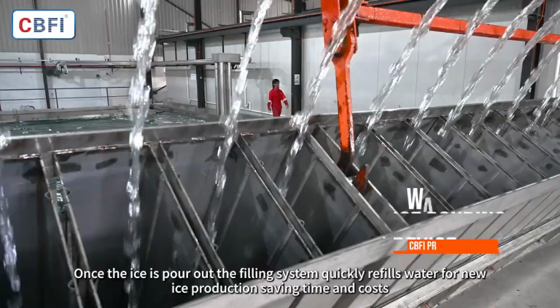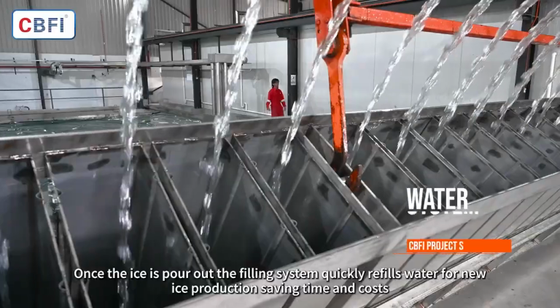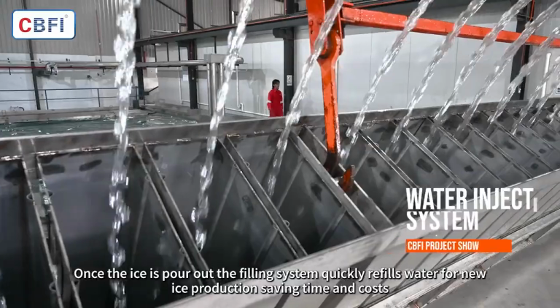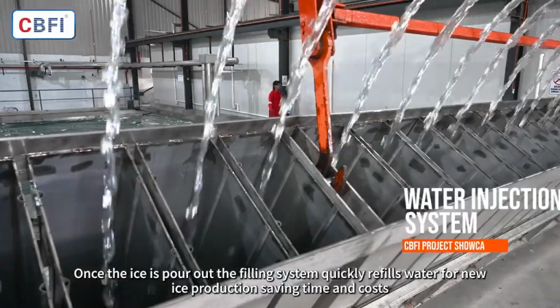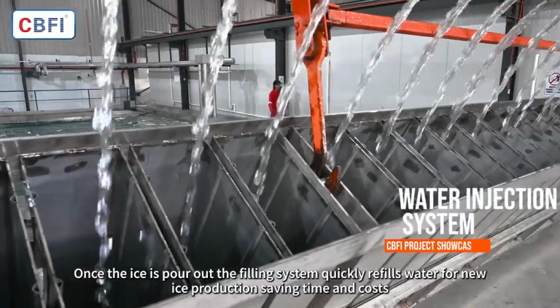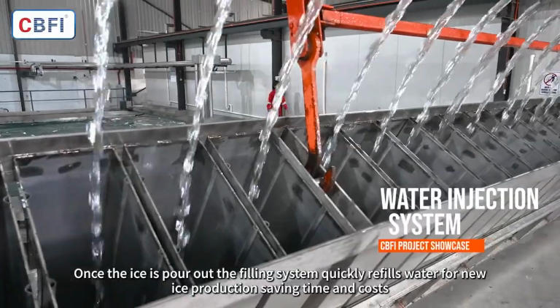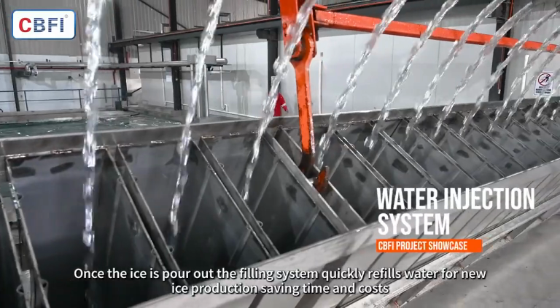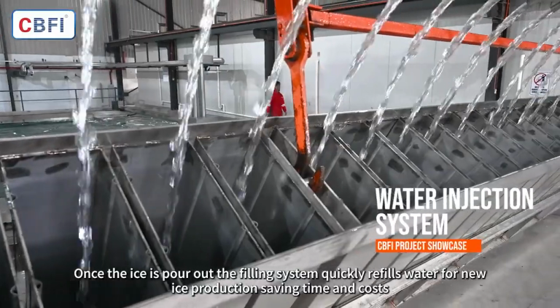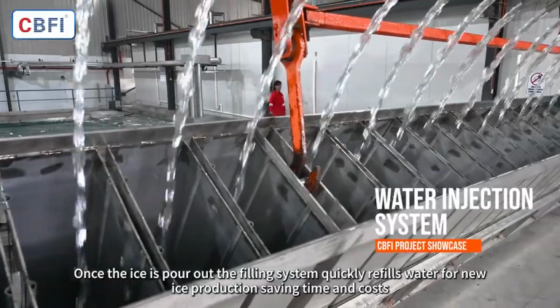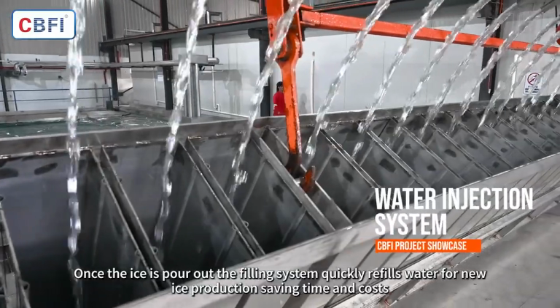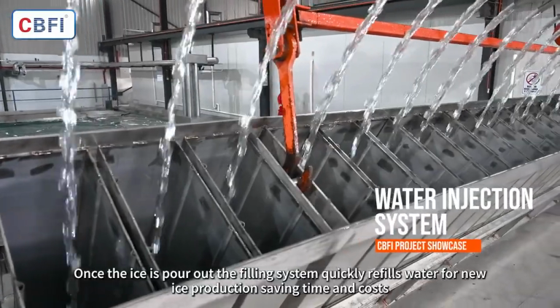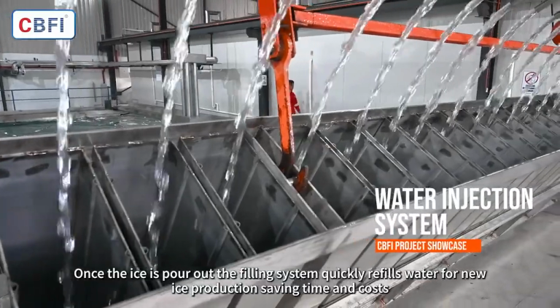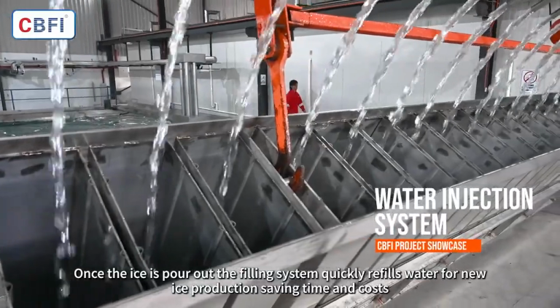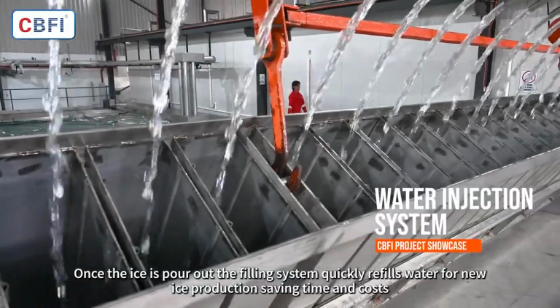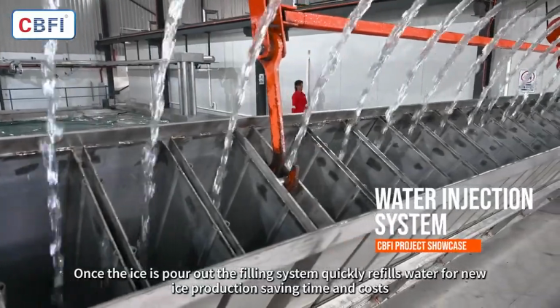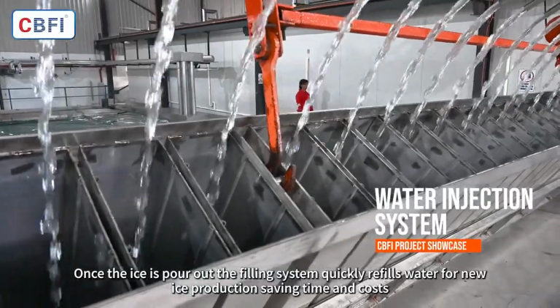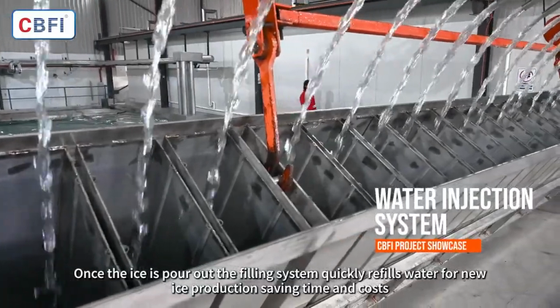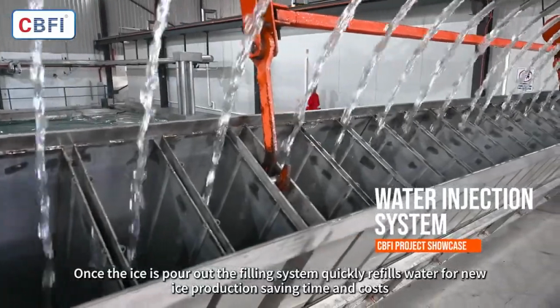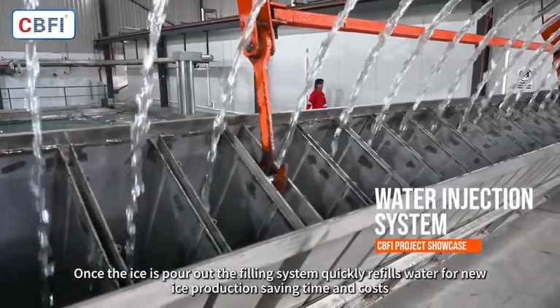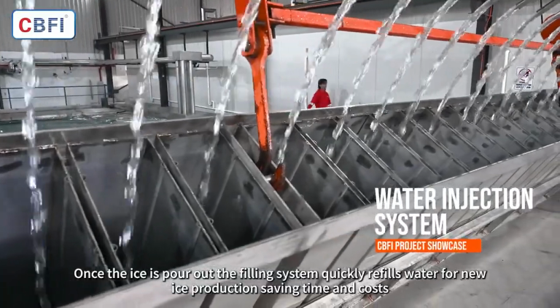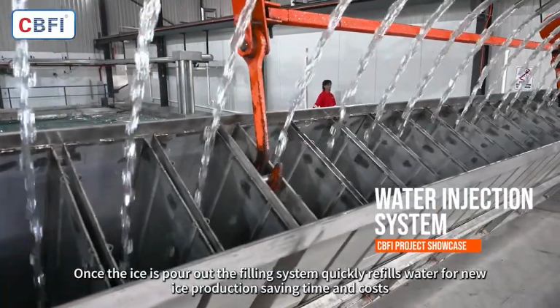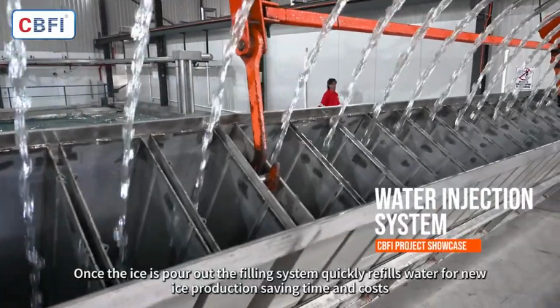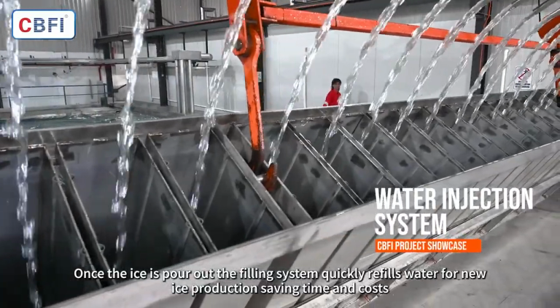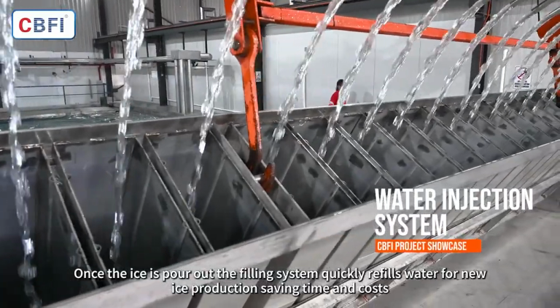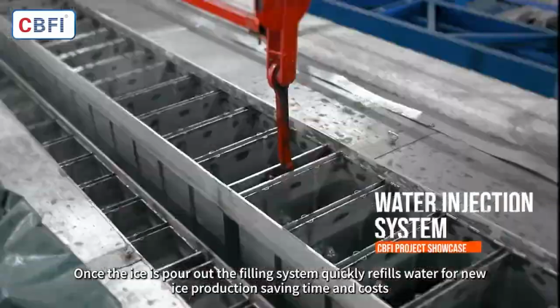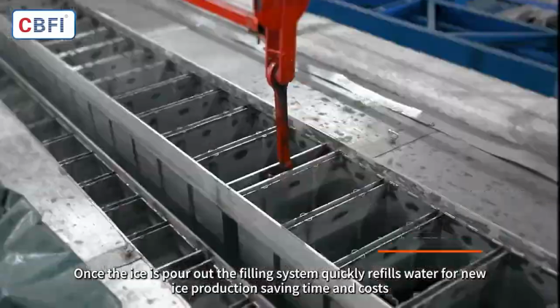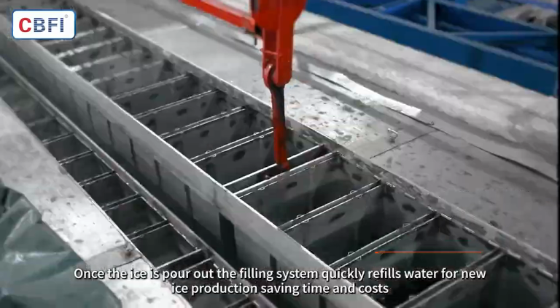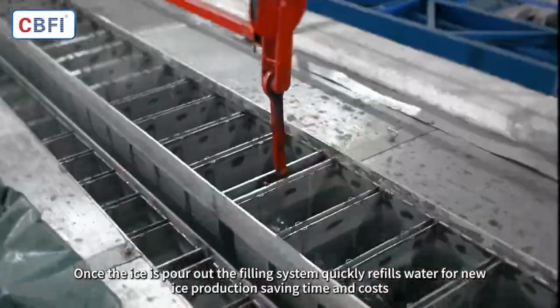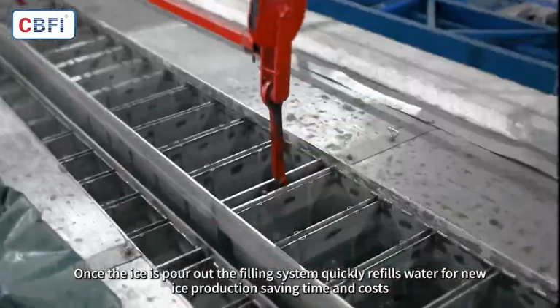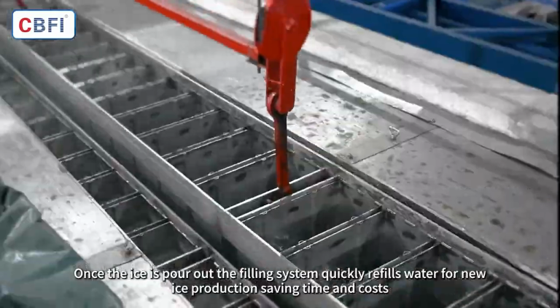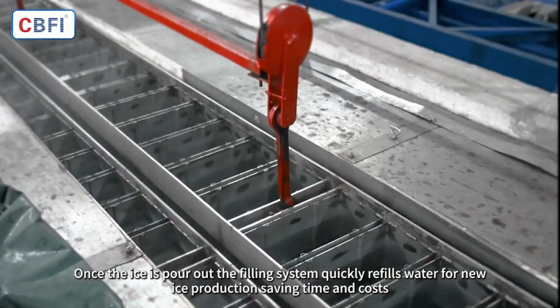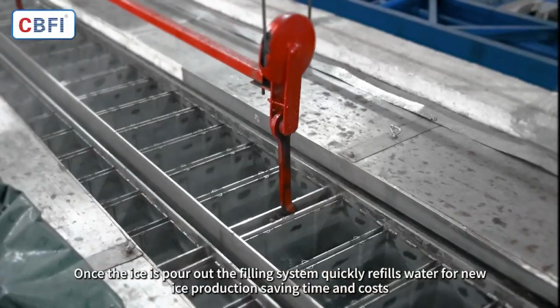Once the ice is poured out, the filling system quickly refills water for new ice production, saving time and costs.